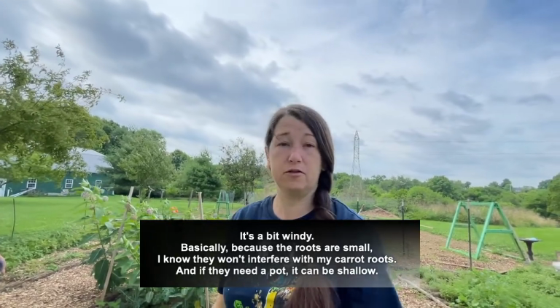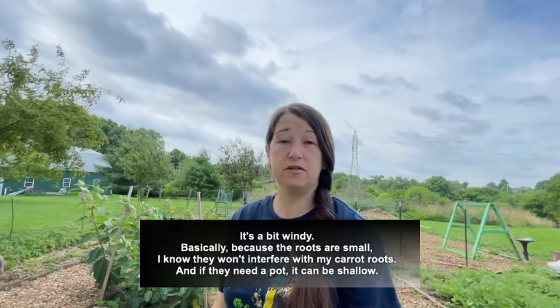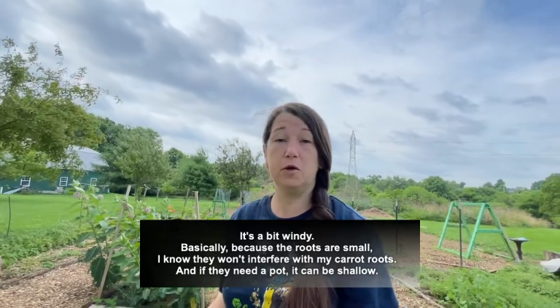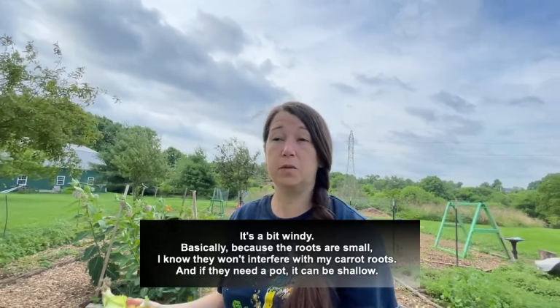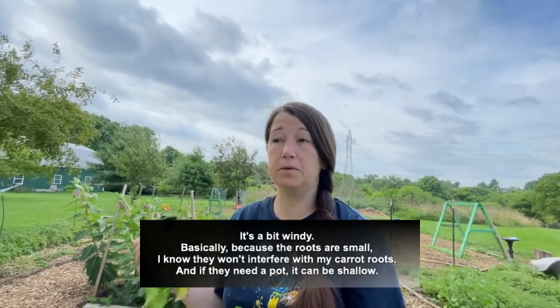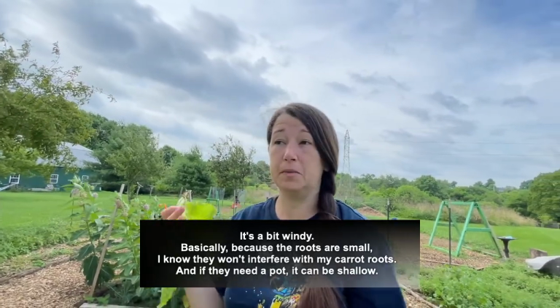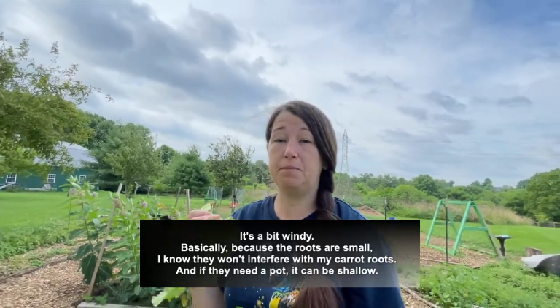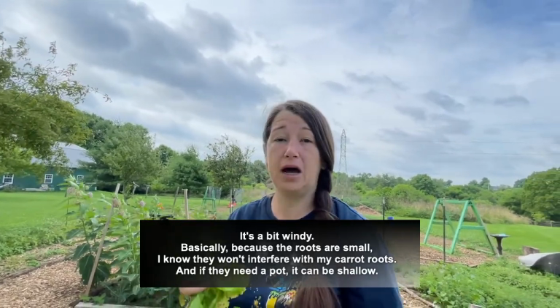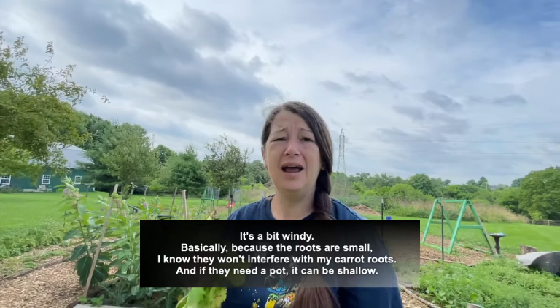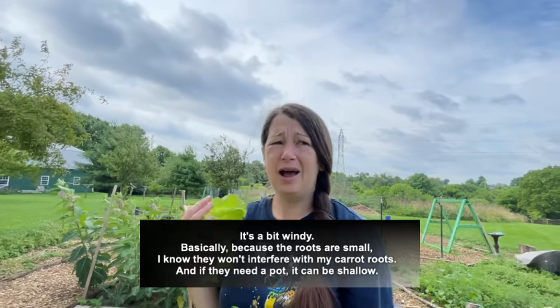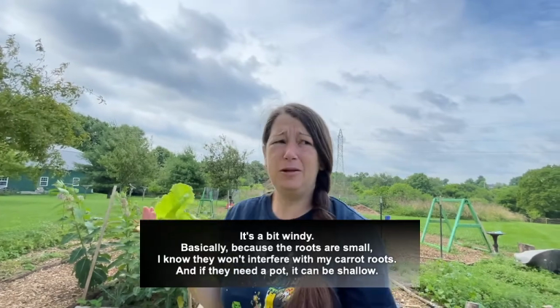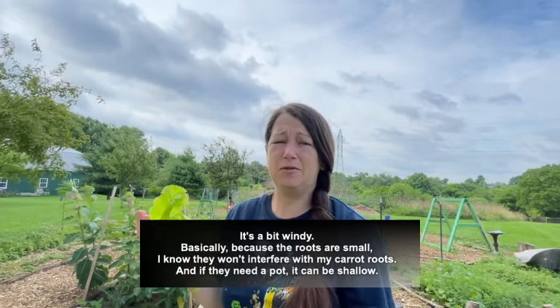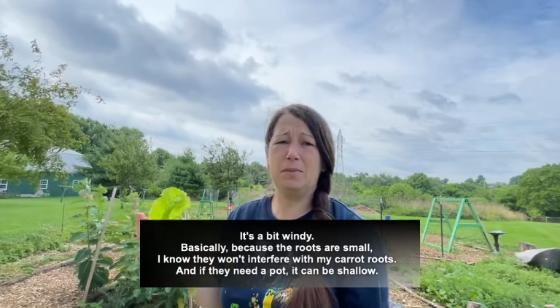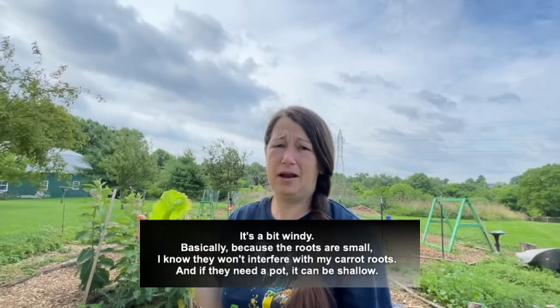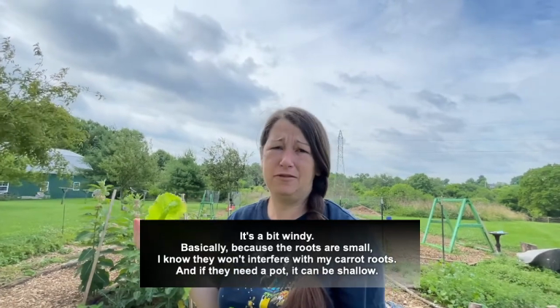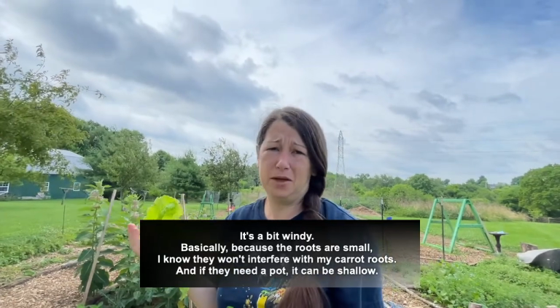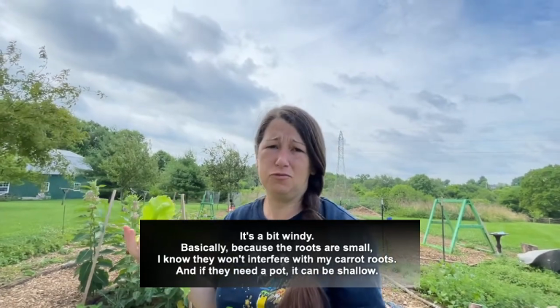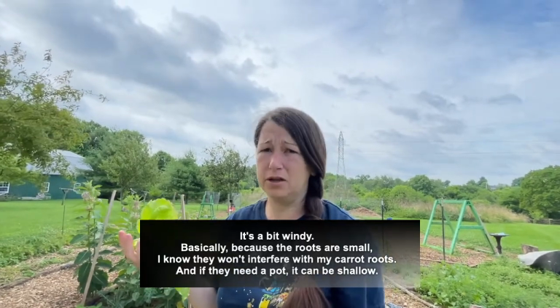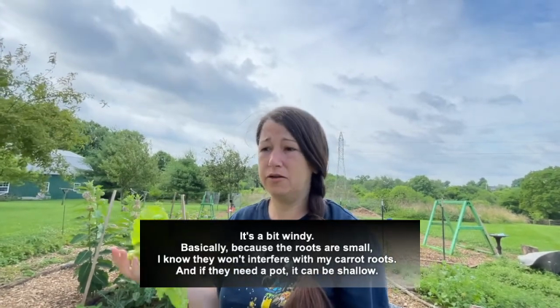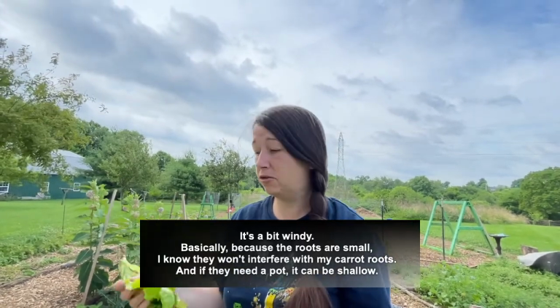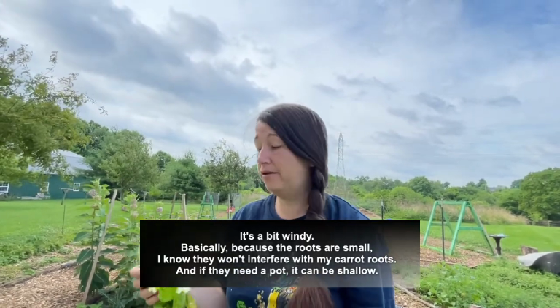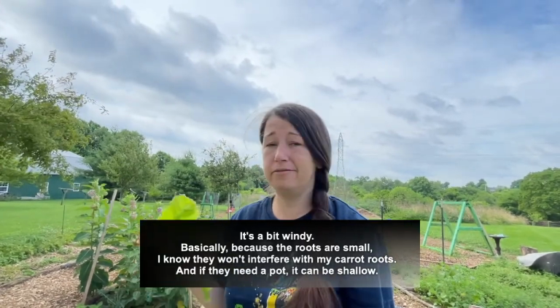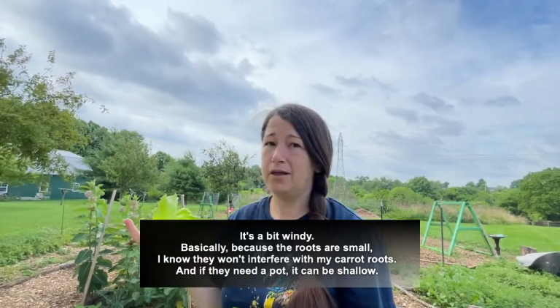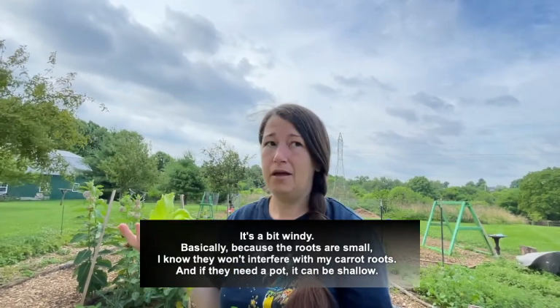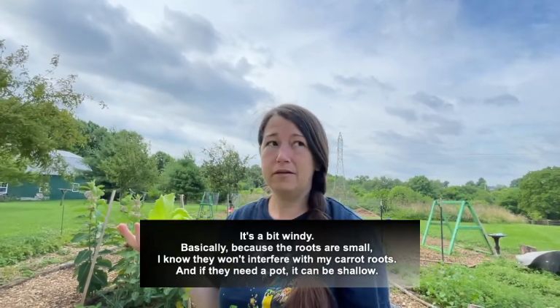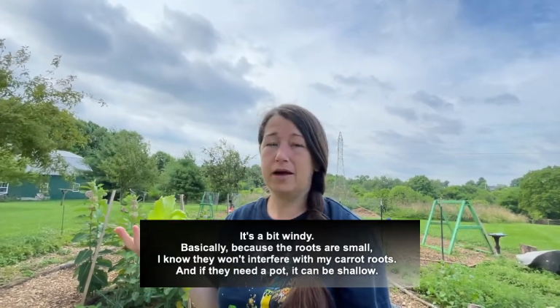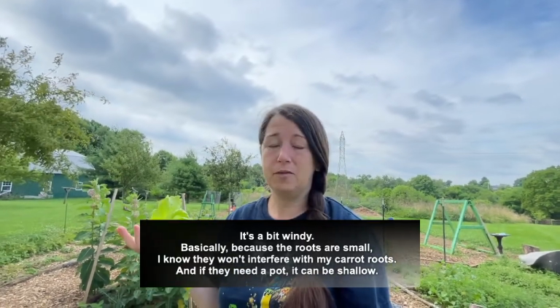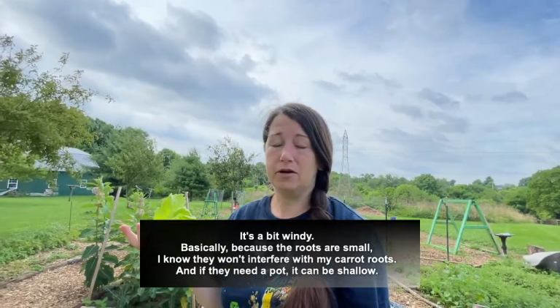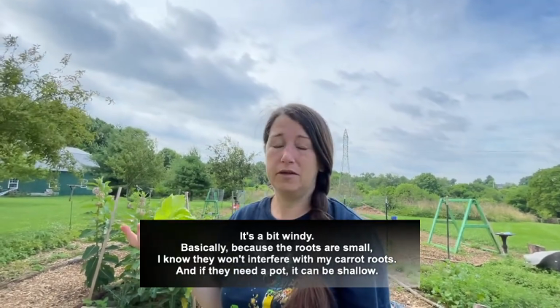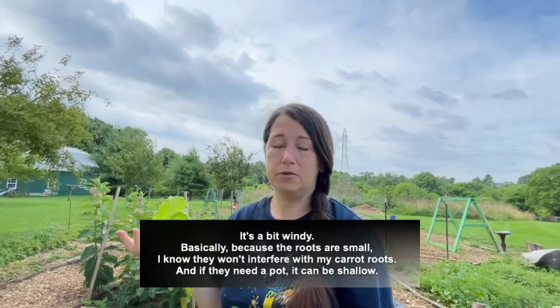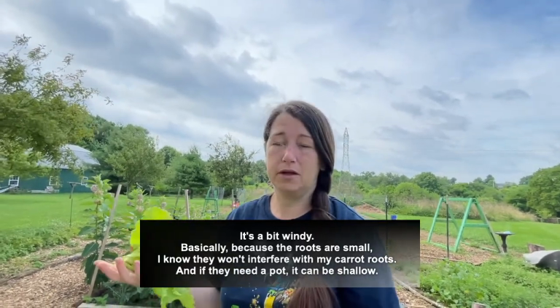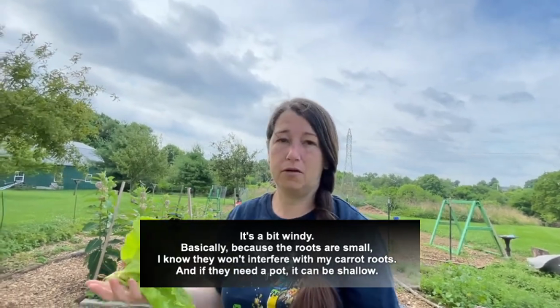It also lets me know if I want to plant them in a pot — how deep does my pot really have to be for lettuce? It doesn't have to be very deep at all.